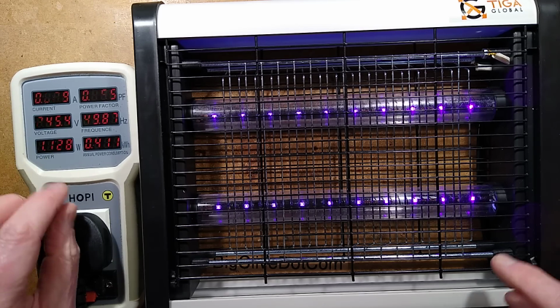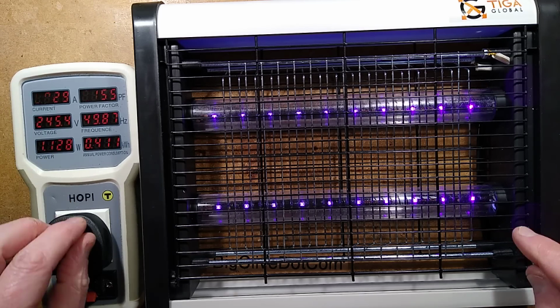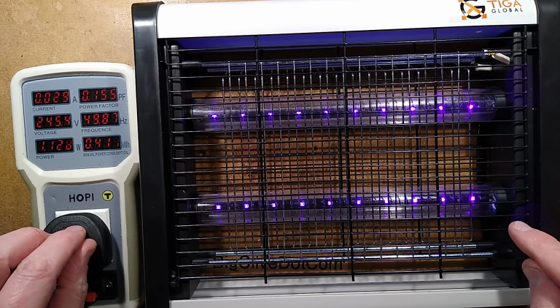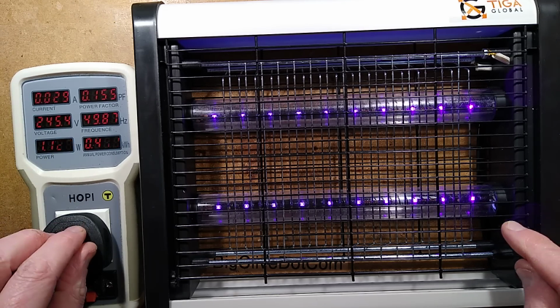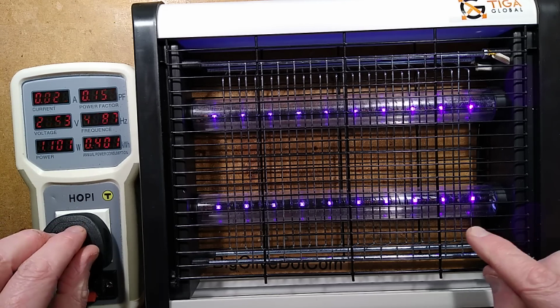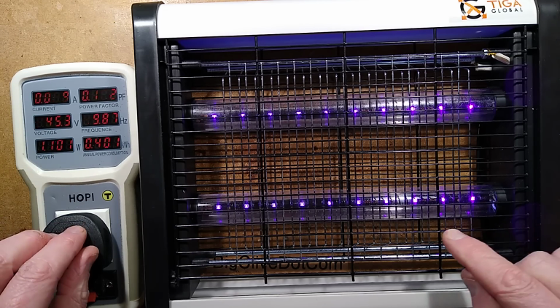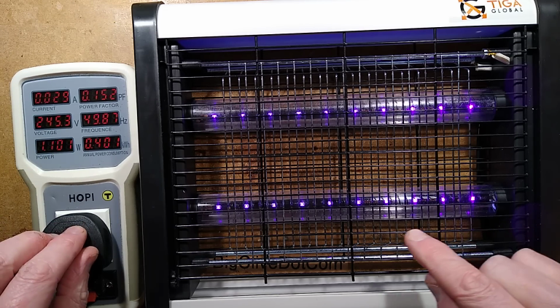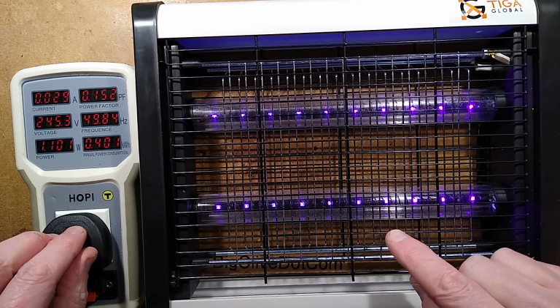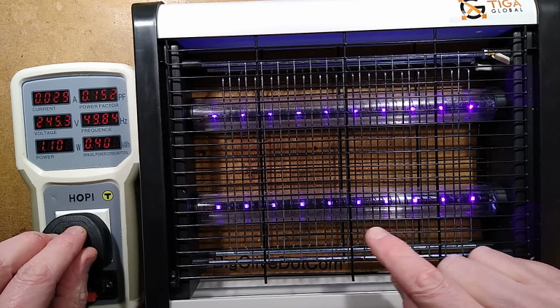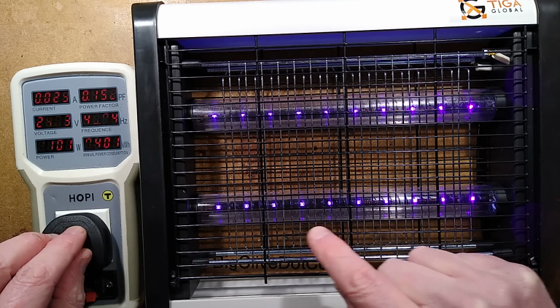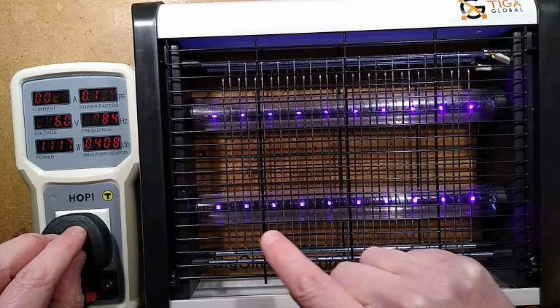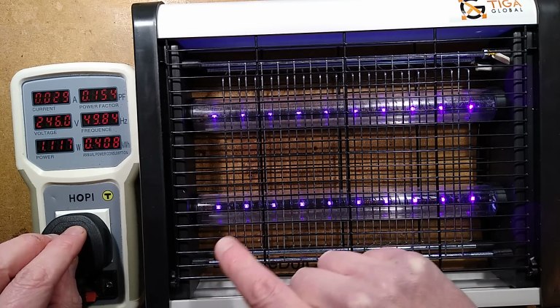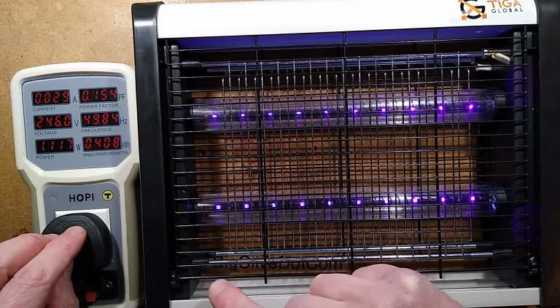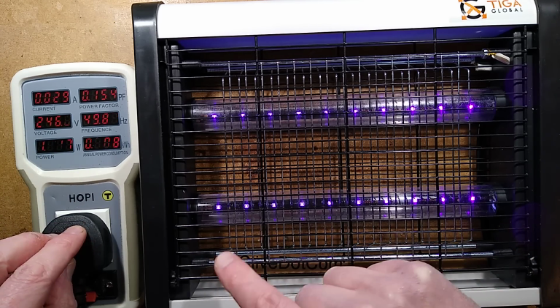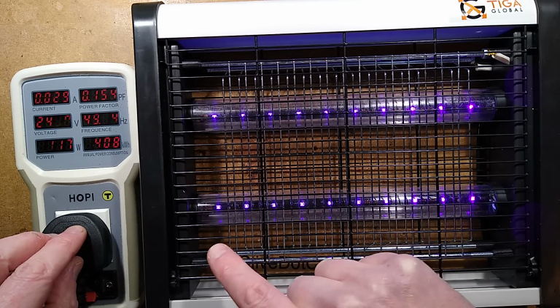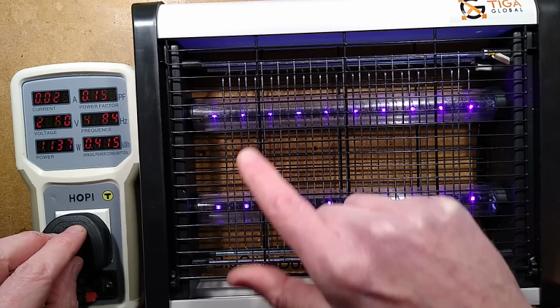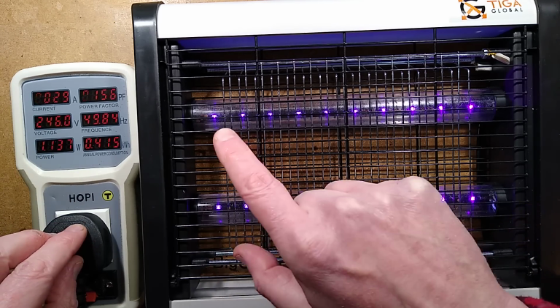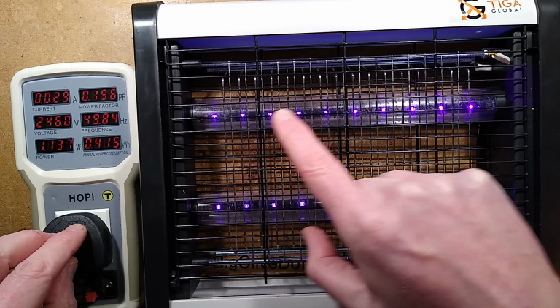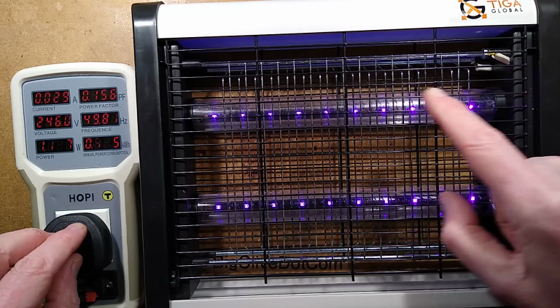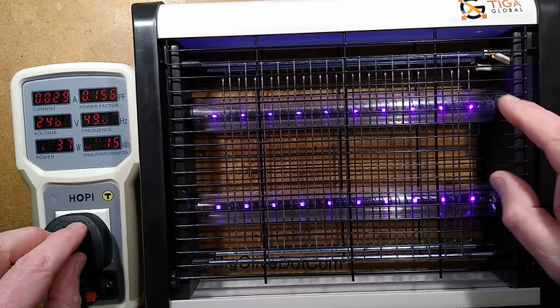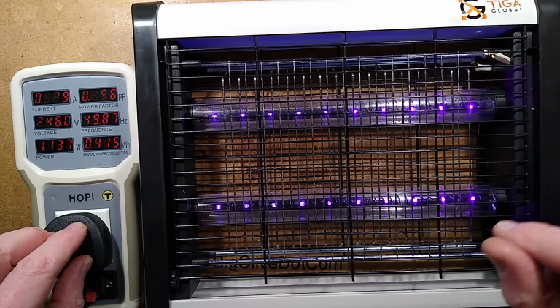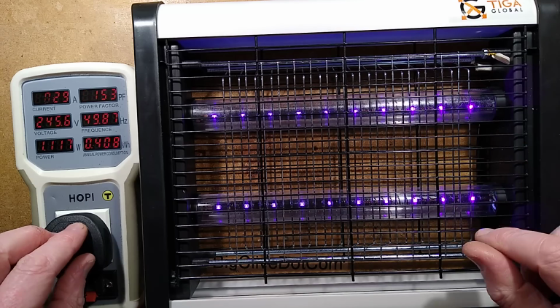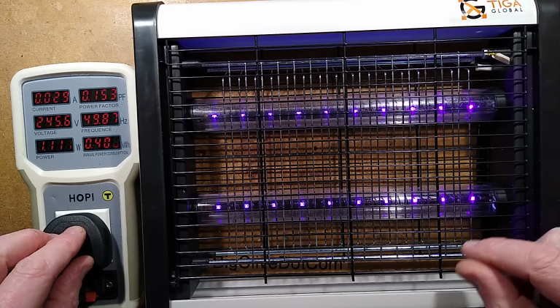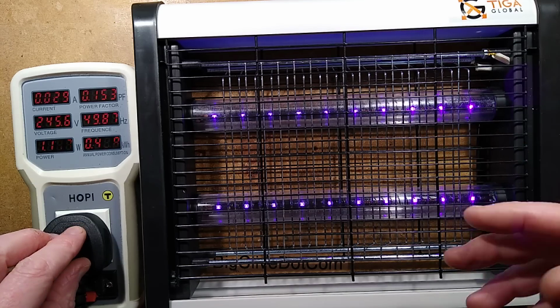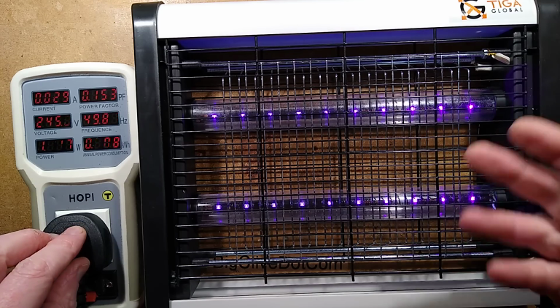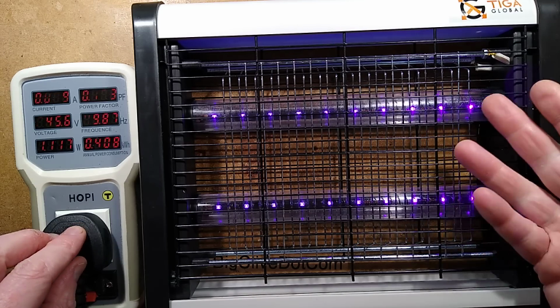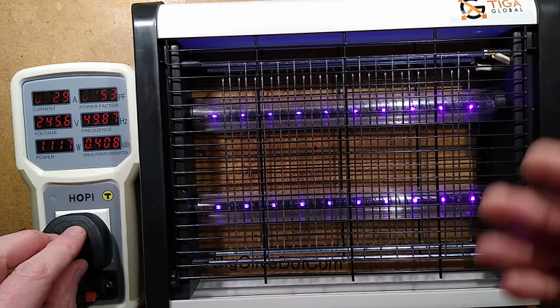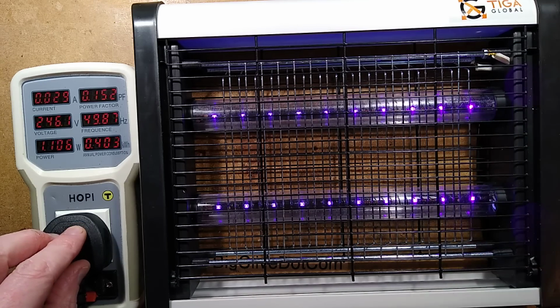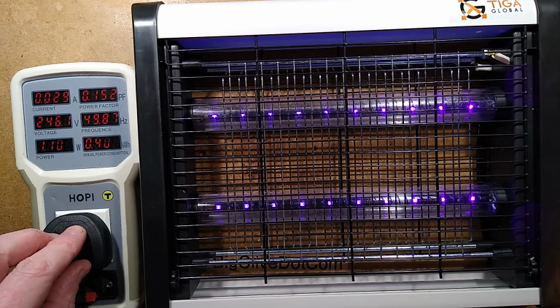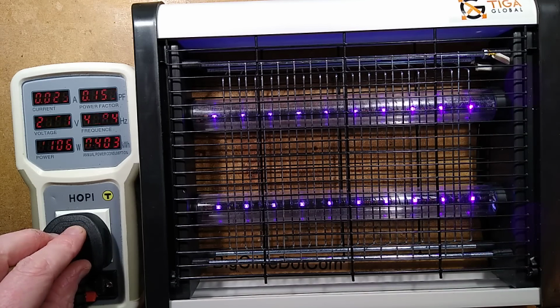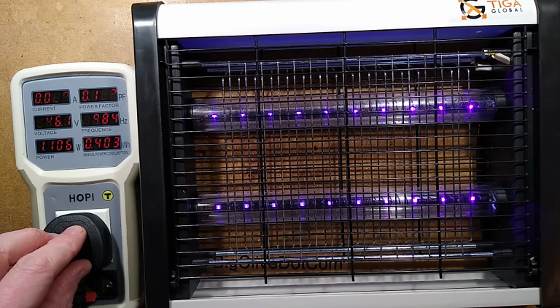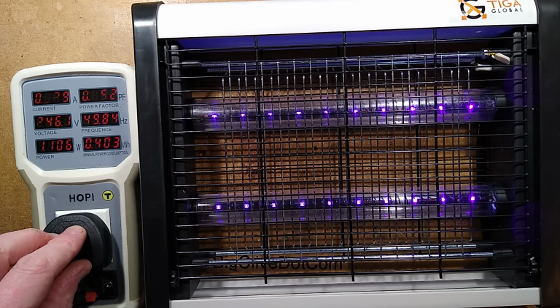There are 1, 2, 3, 4, 5, 6, 7, 8, 9, 10 — there are 20 near ultraviolet LEDs.